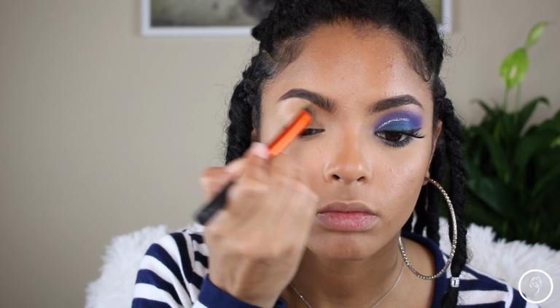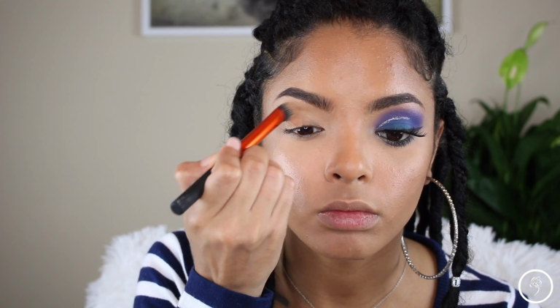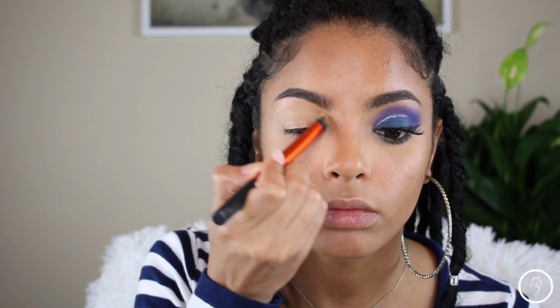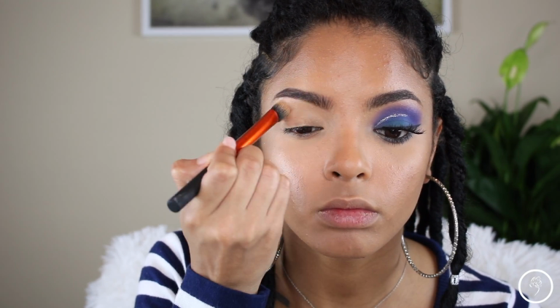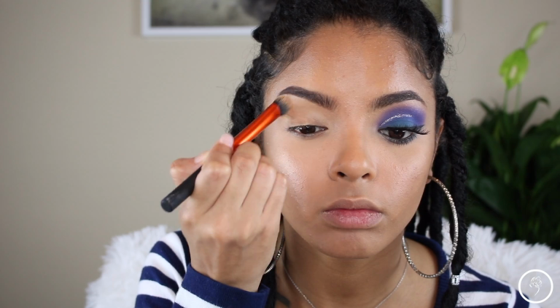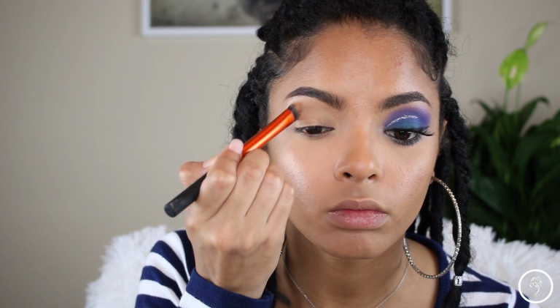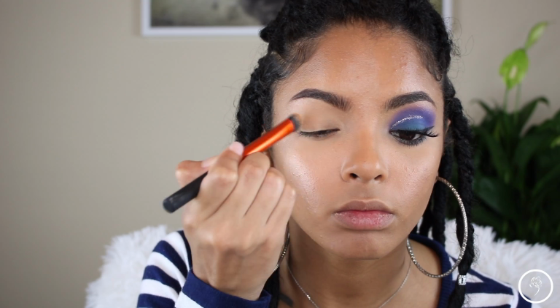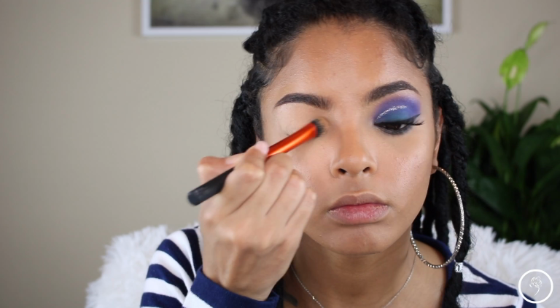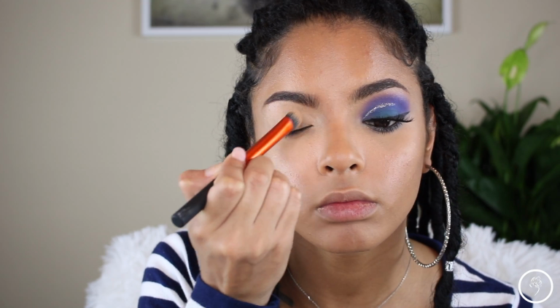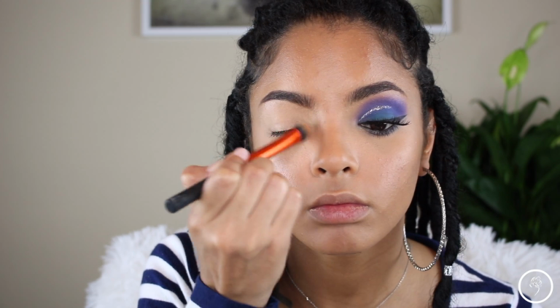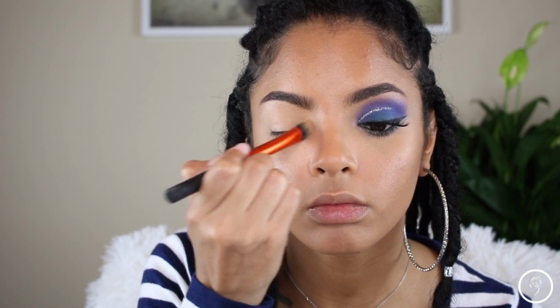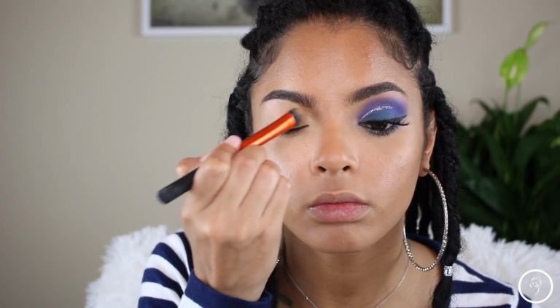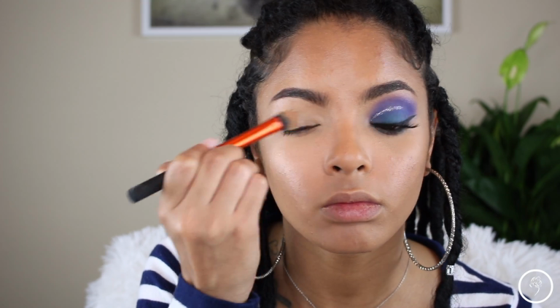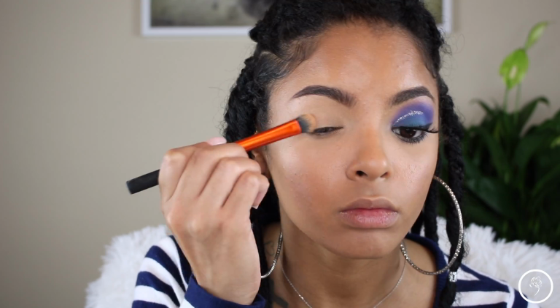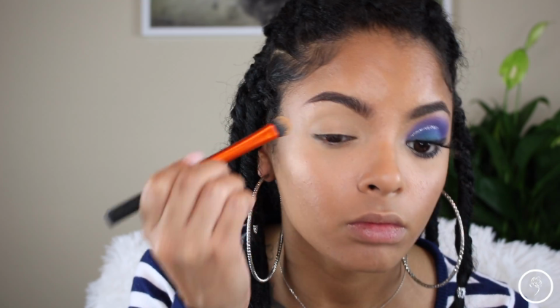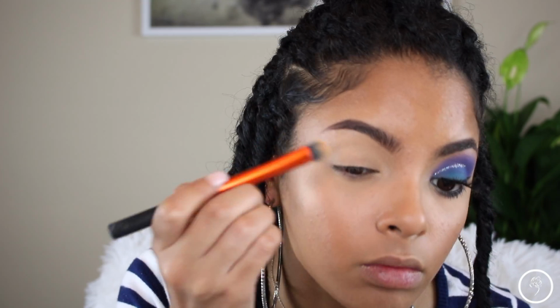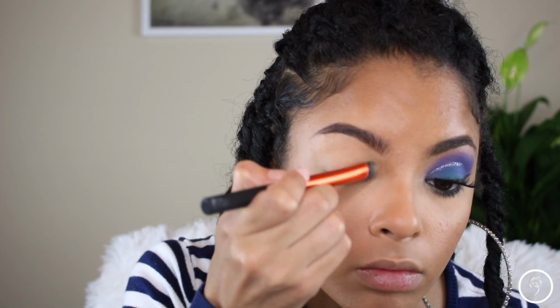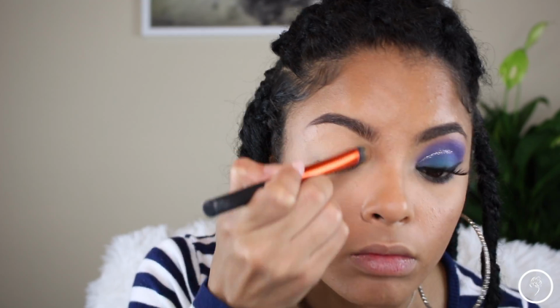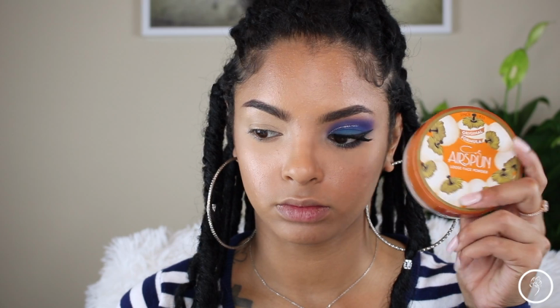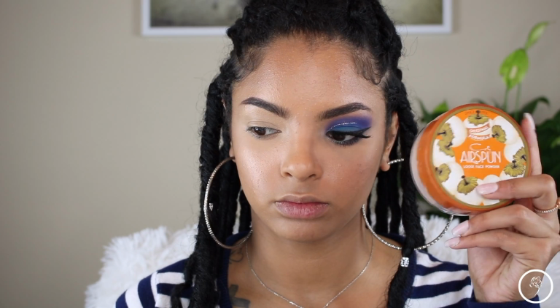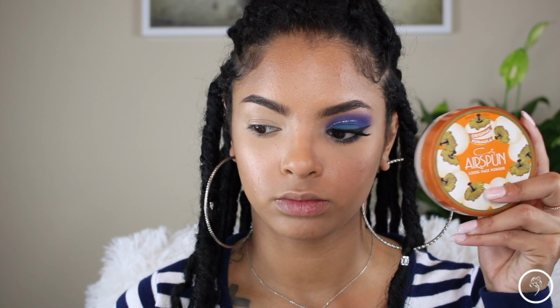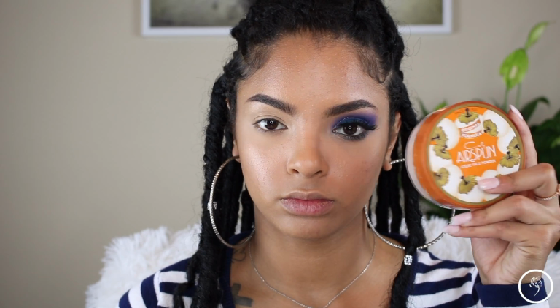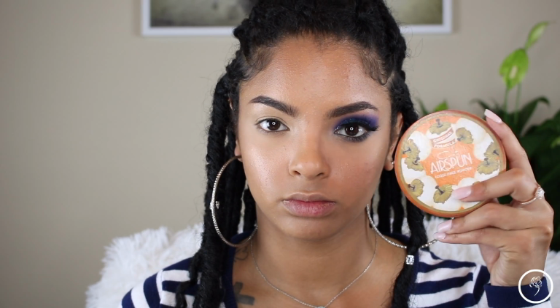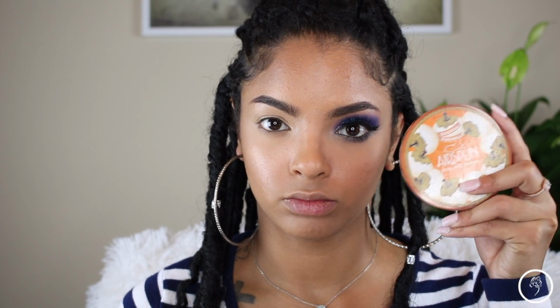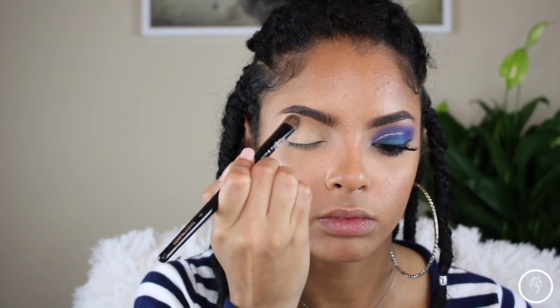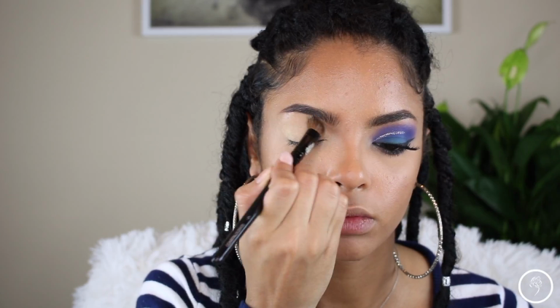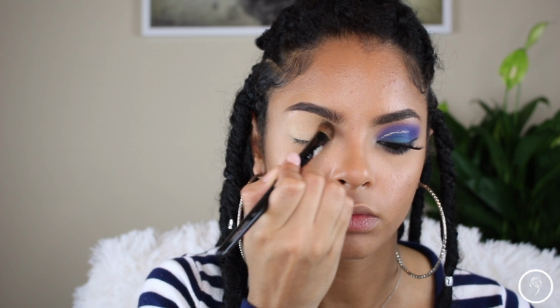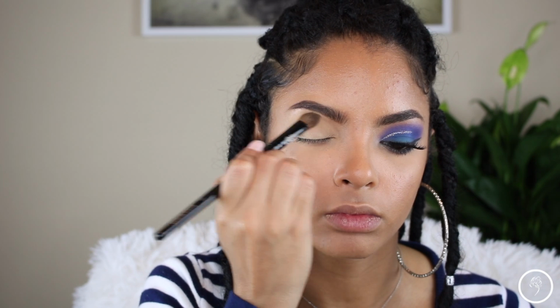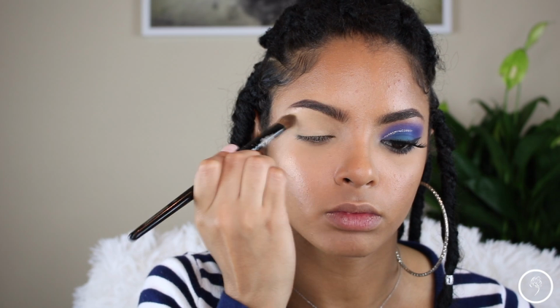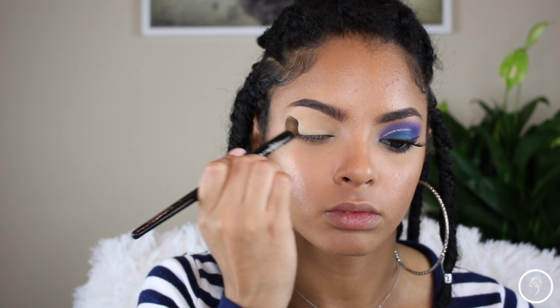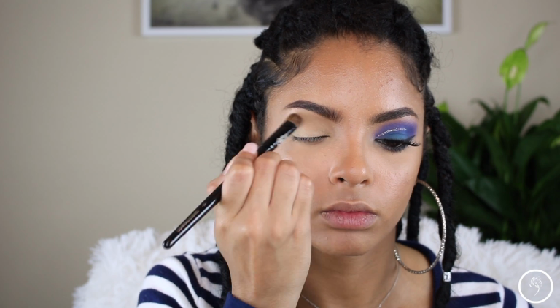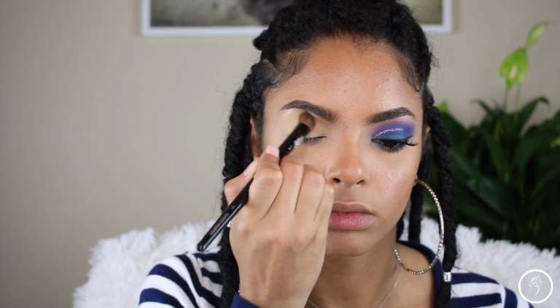Starting off with my NYX eyeshadow base, I'm just going to apply that to my eyes and then set that with my Airspun loose powder.